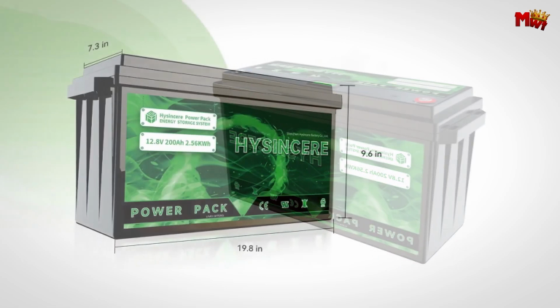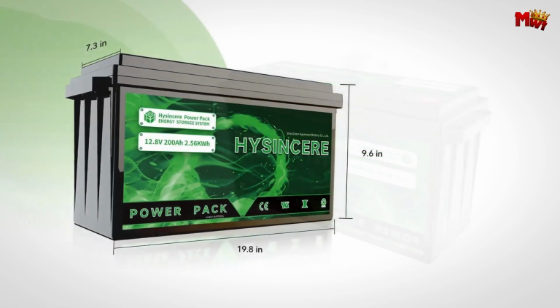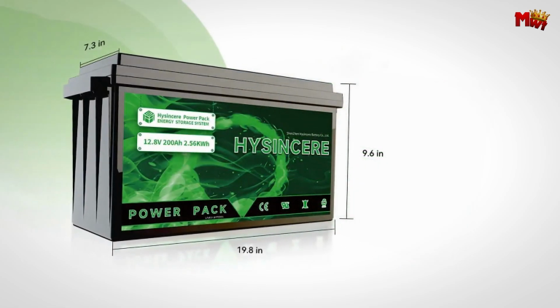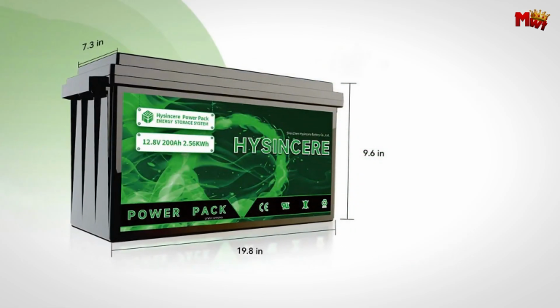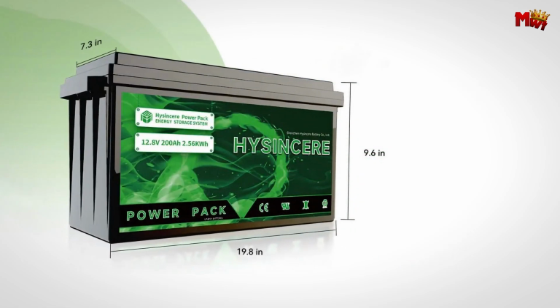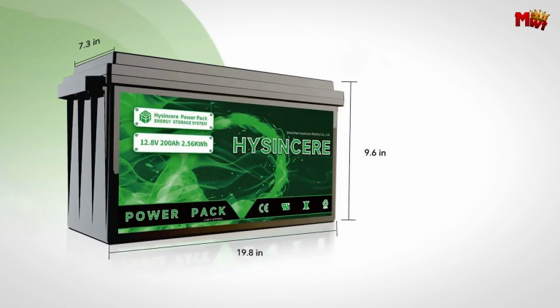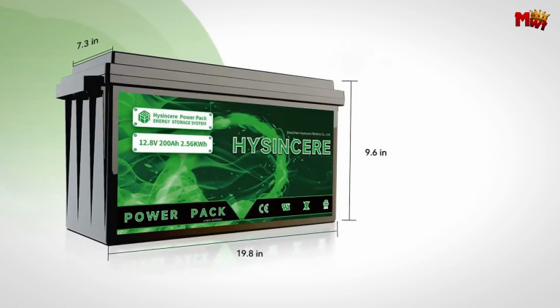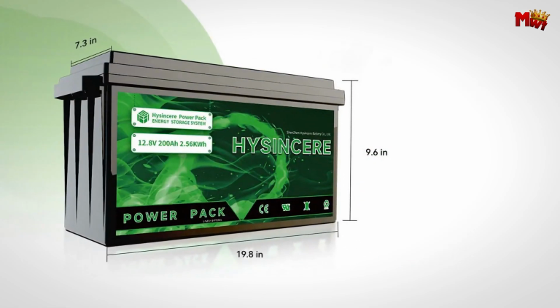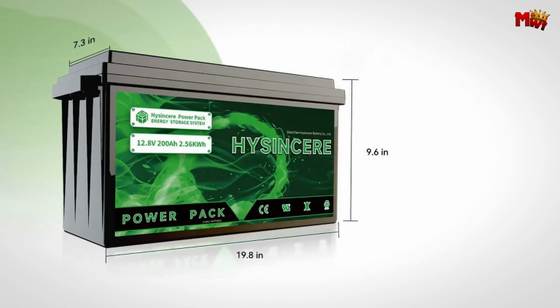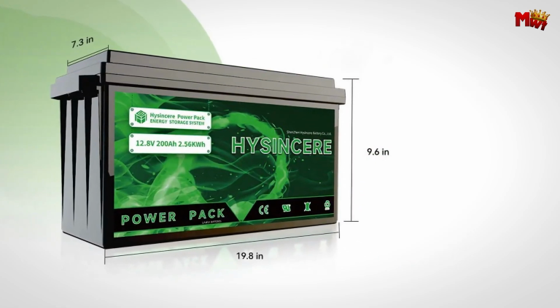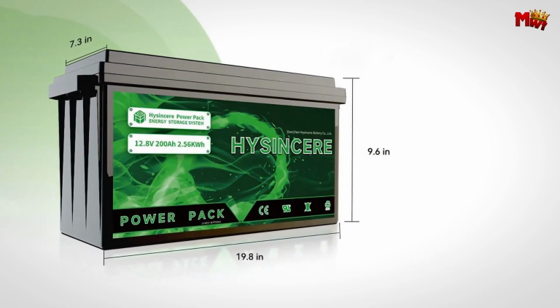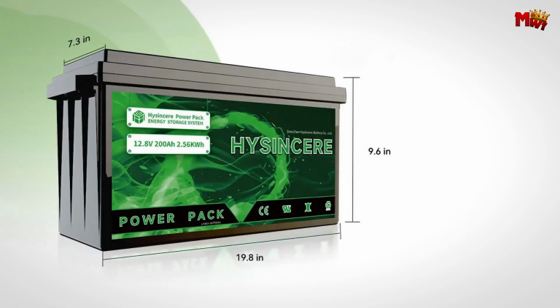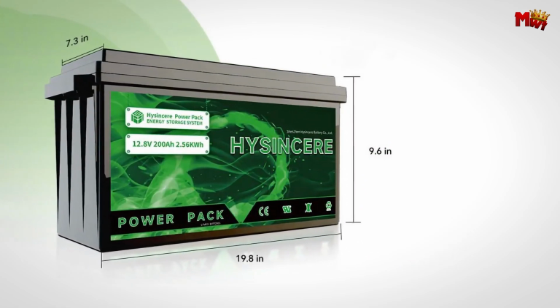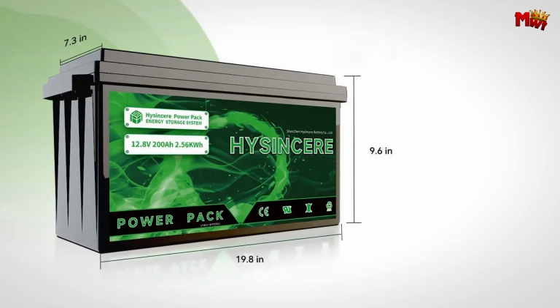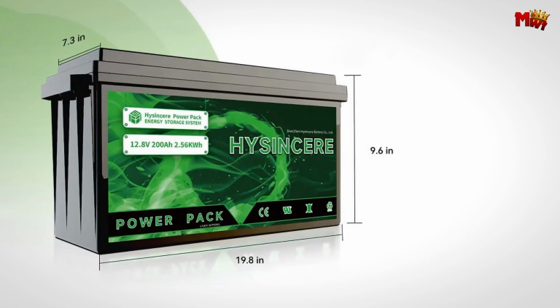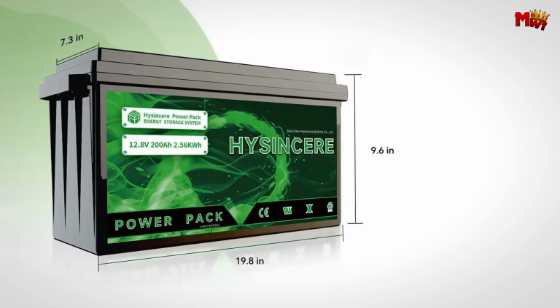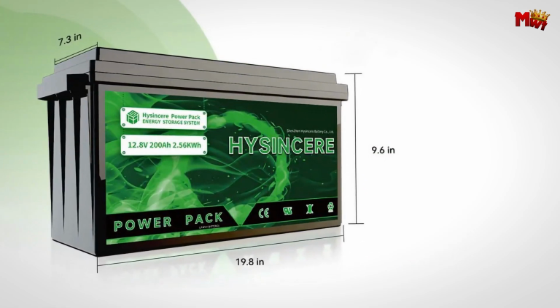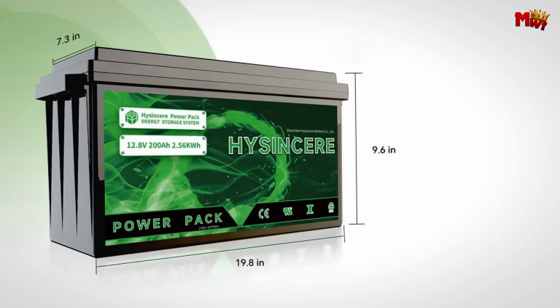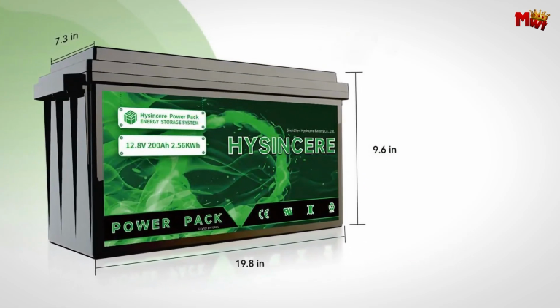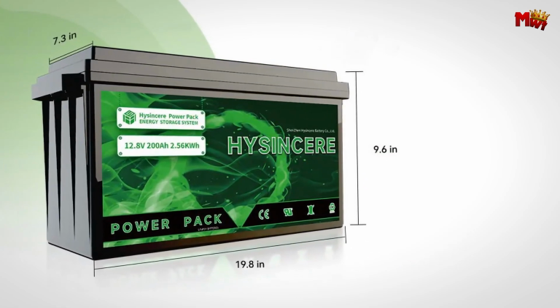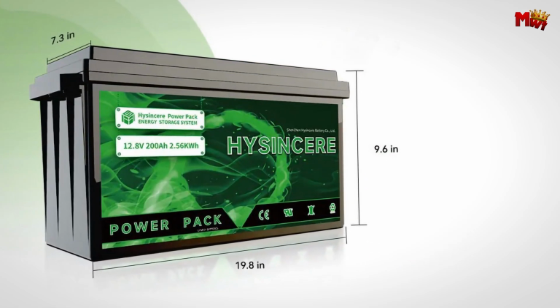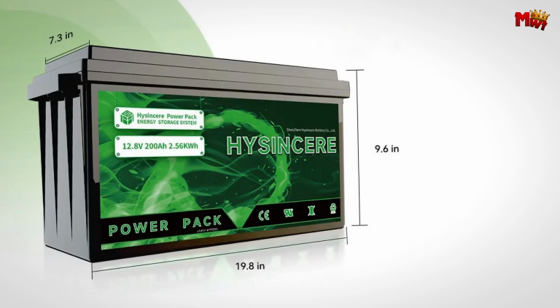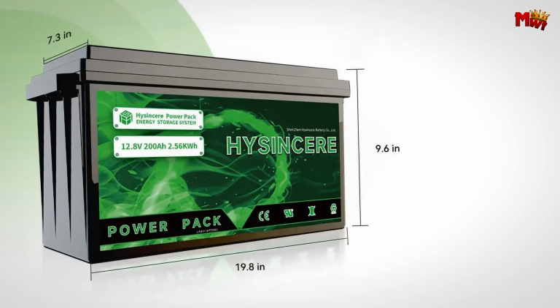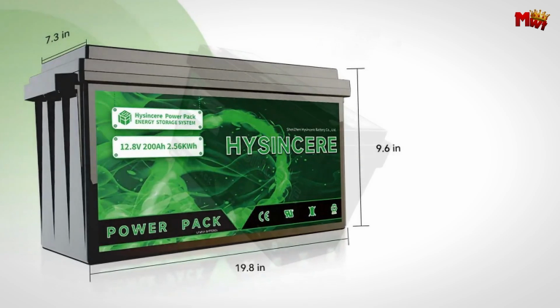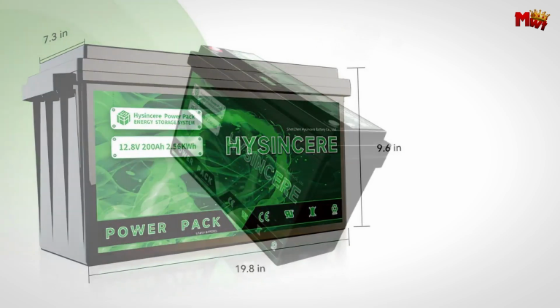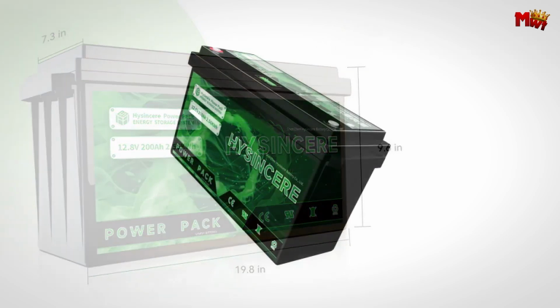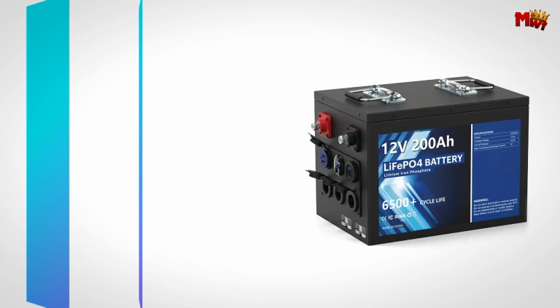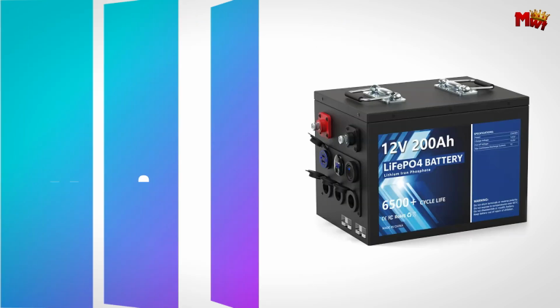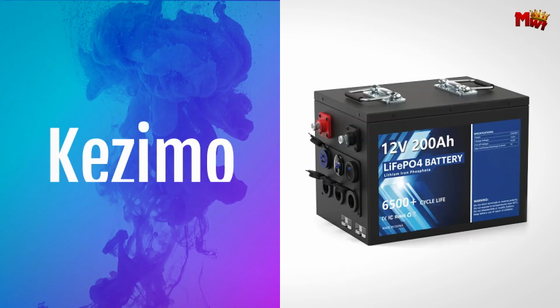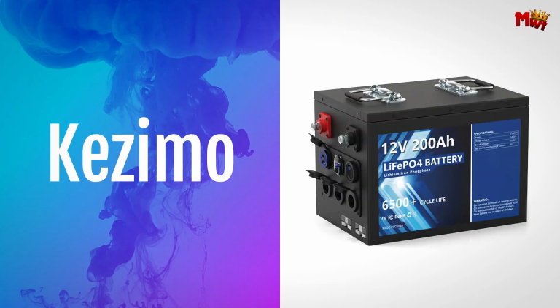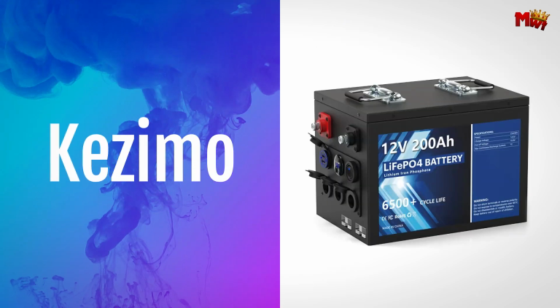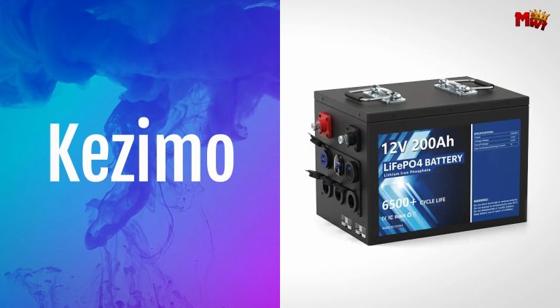Pros: Lithium Iron Phosphate chemistry, lightweight, battery management system, high cycle life.